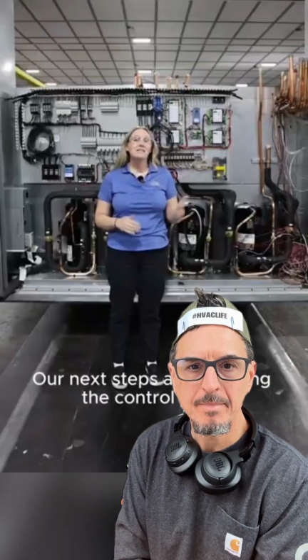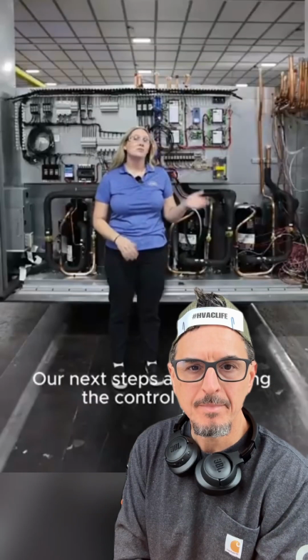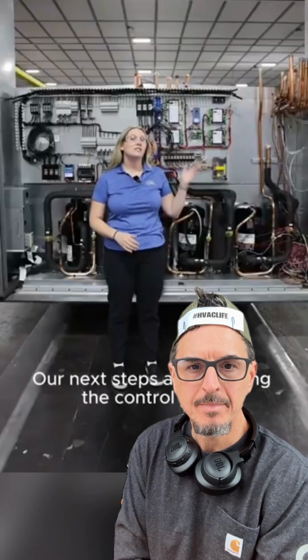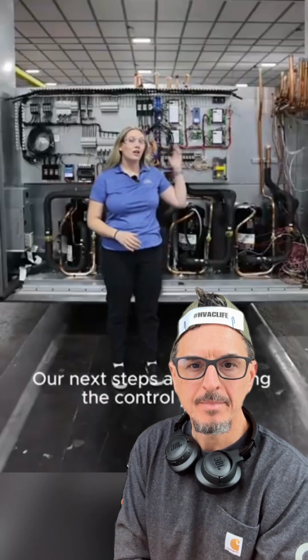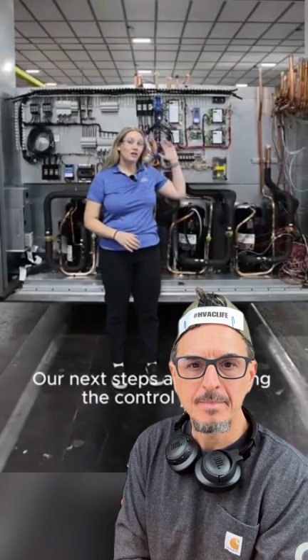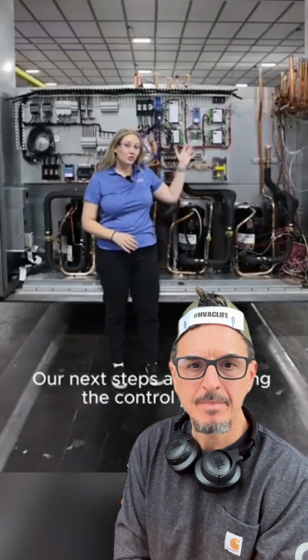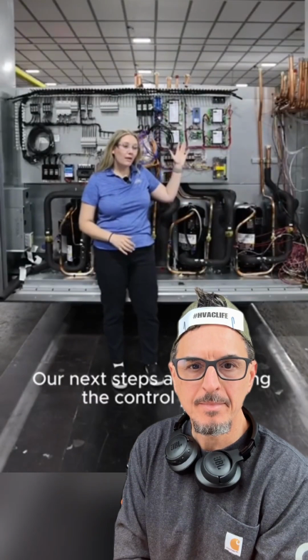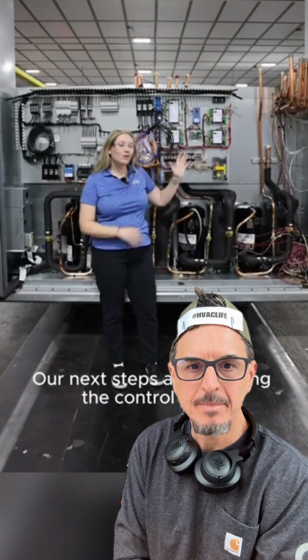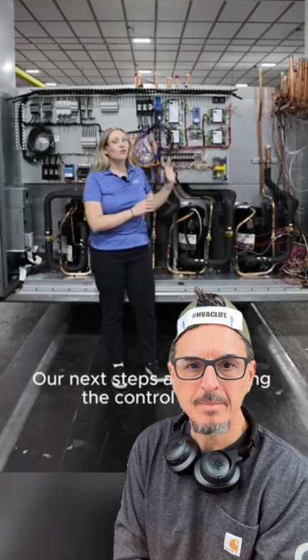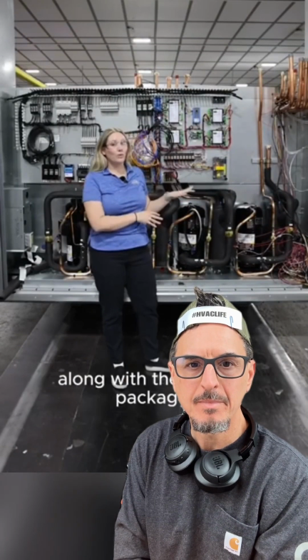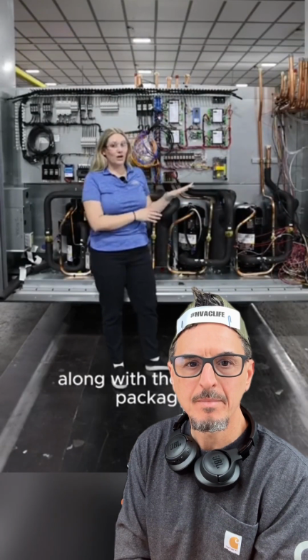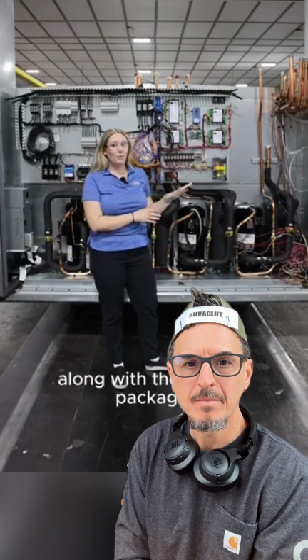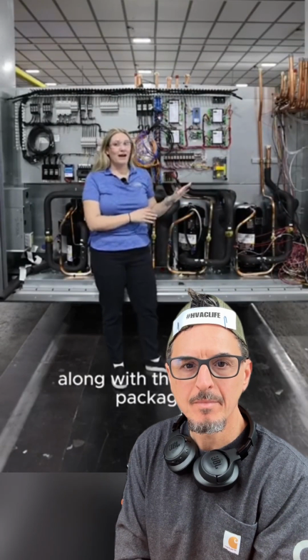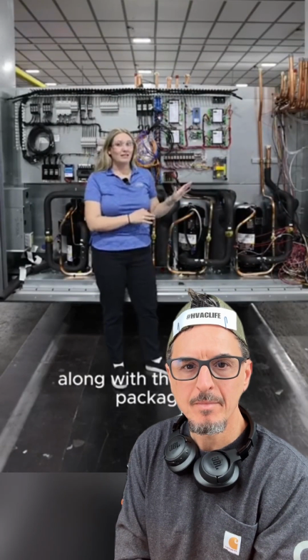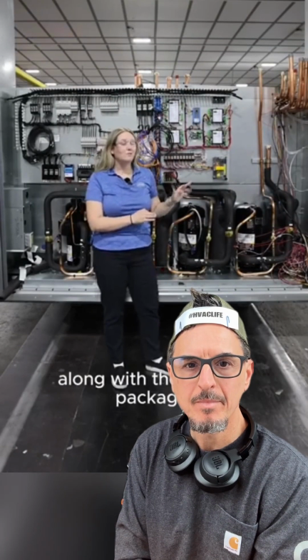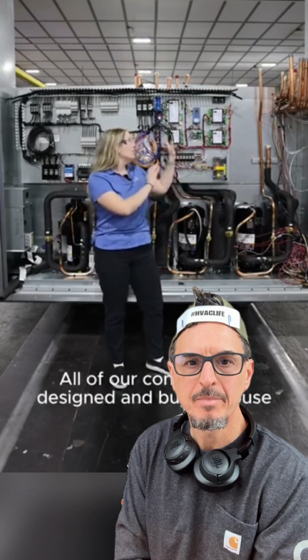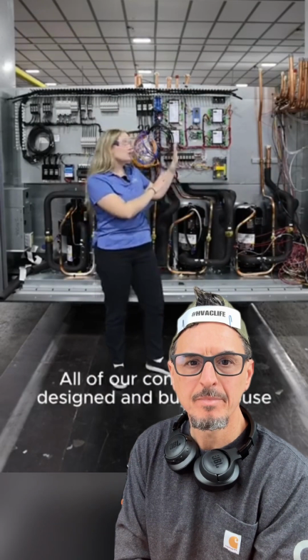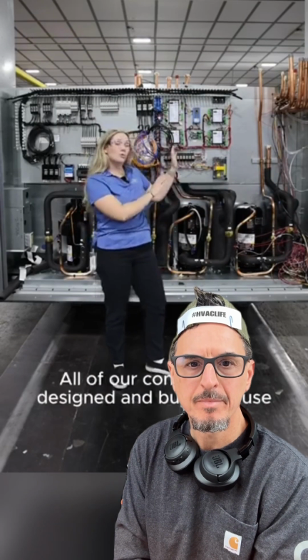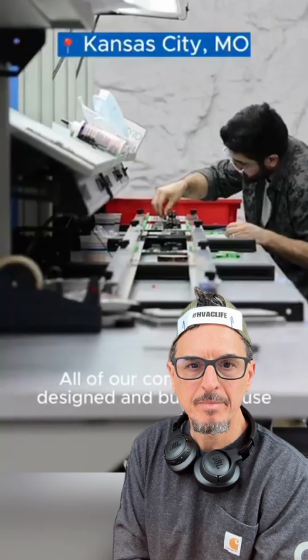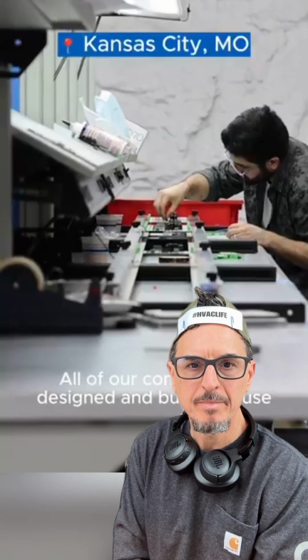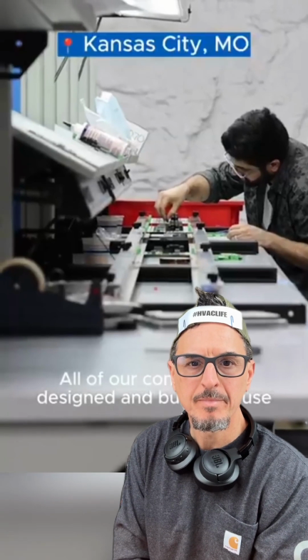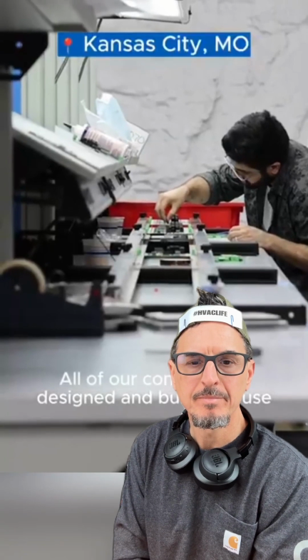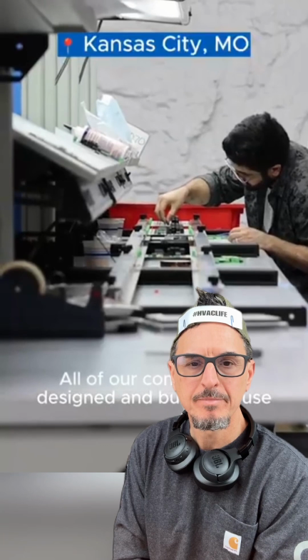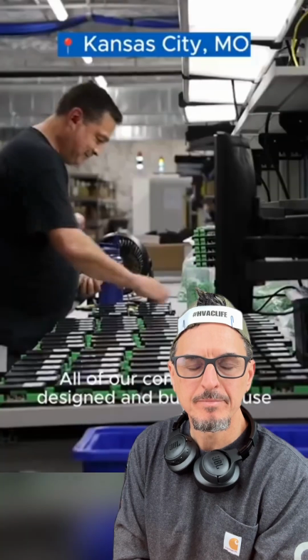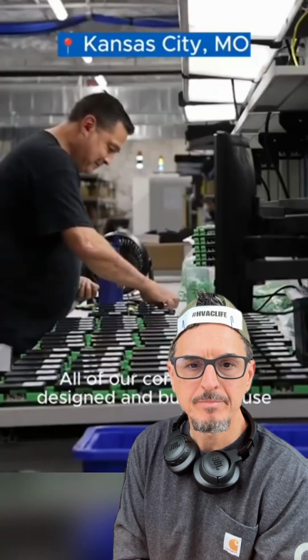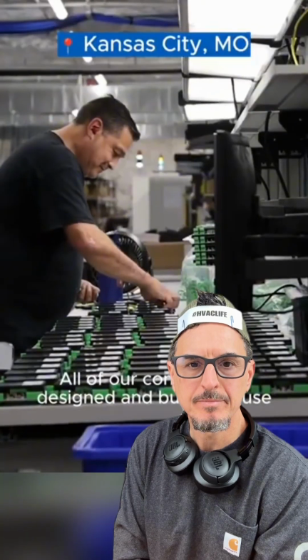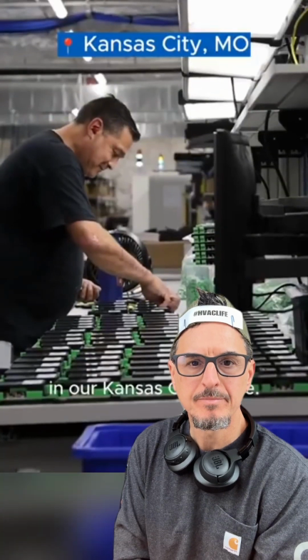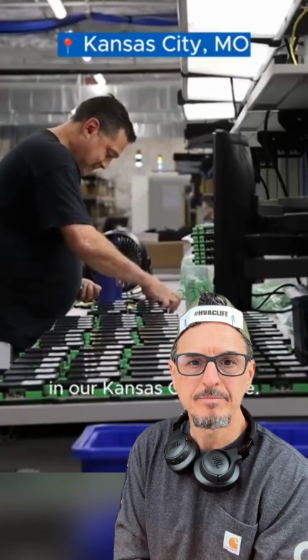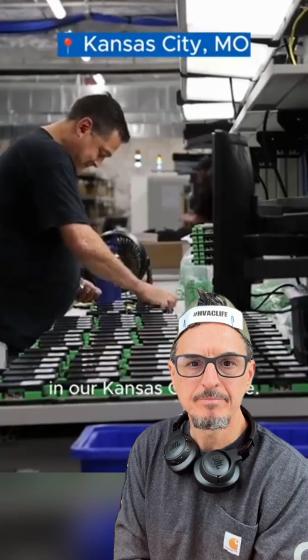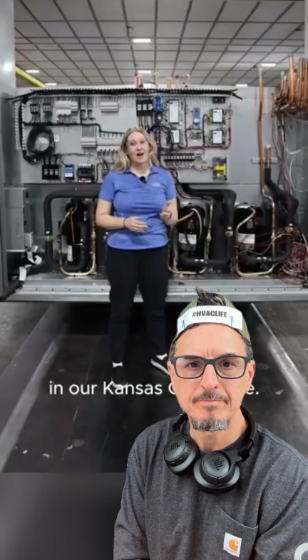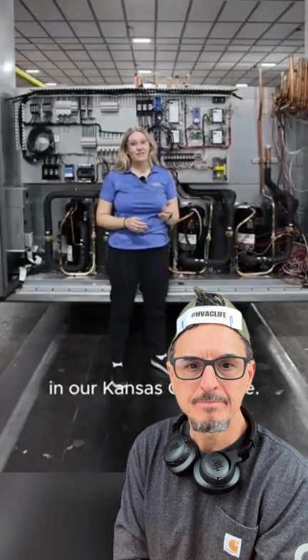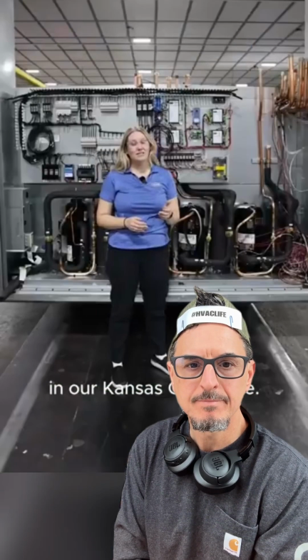Our next steps are installing the control panel along with the copper package. All of our controls are designed and built in-house in our Kansas City office.